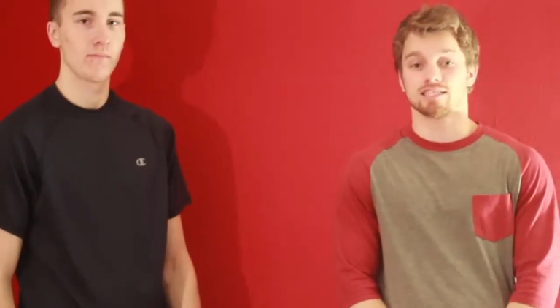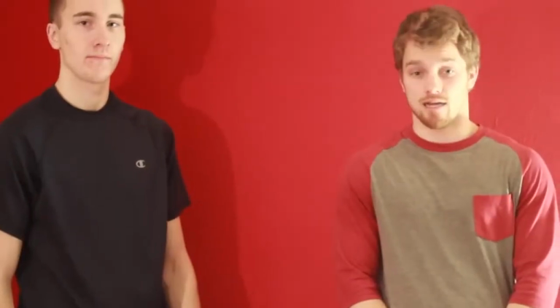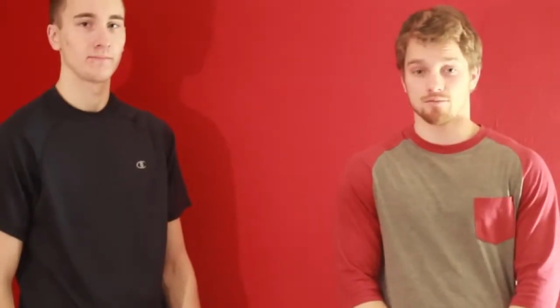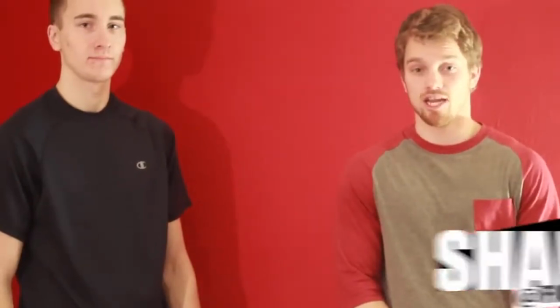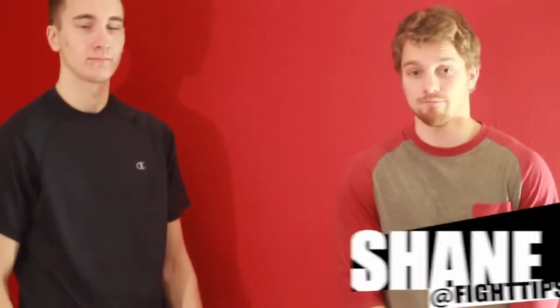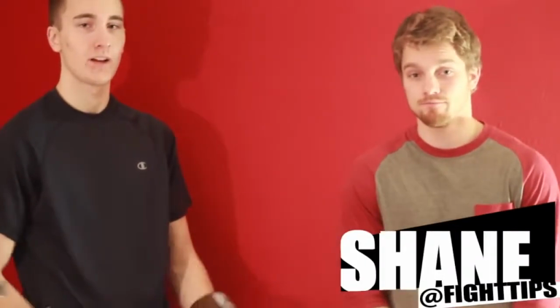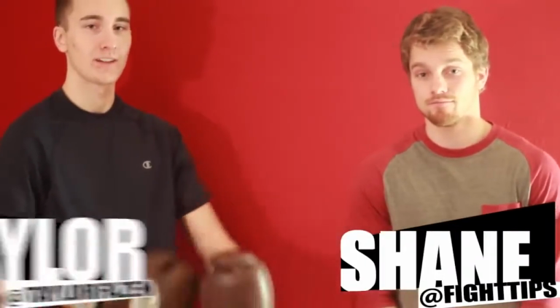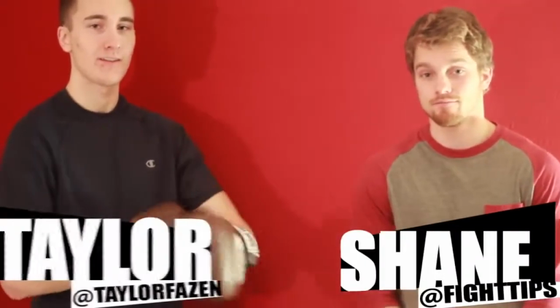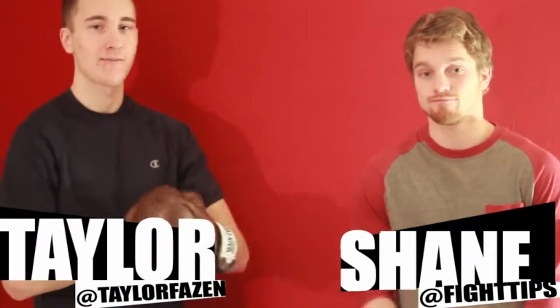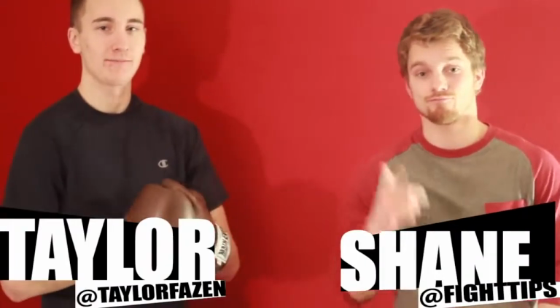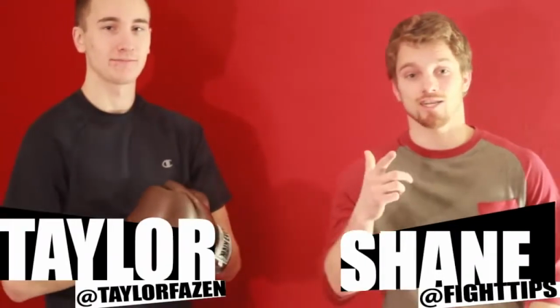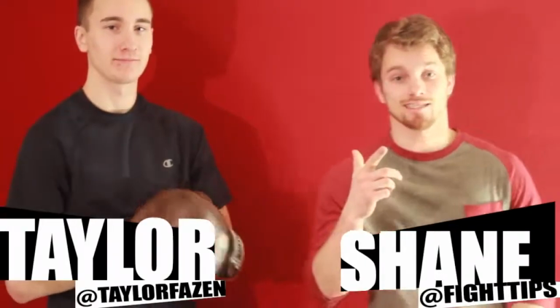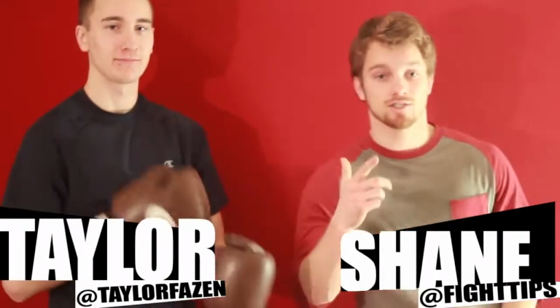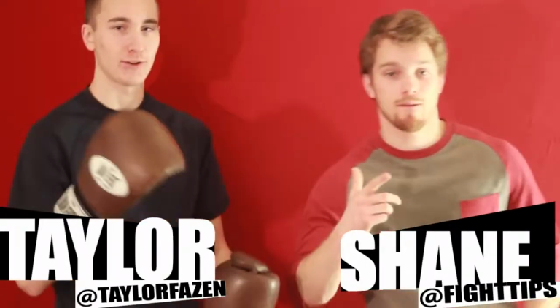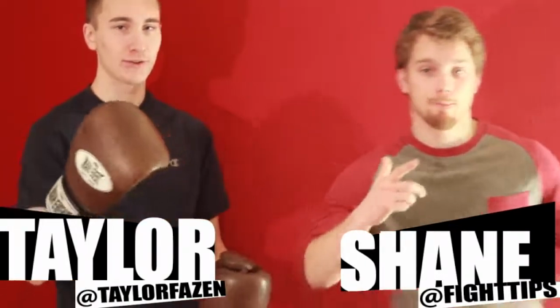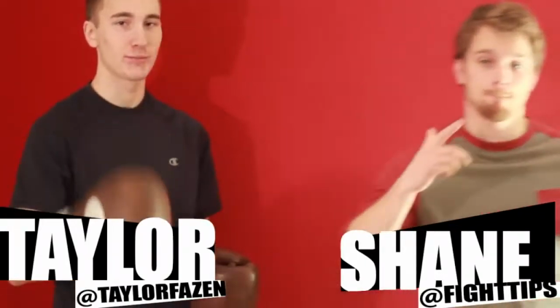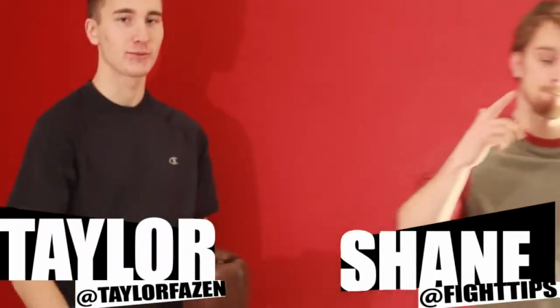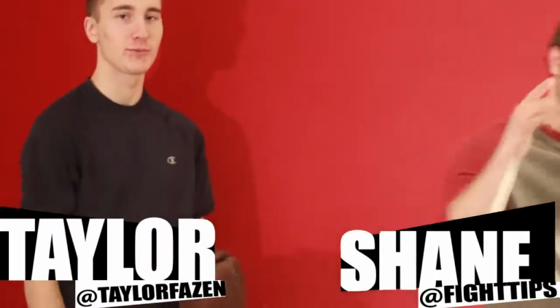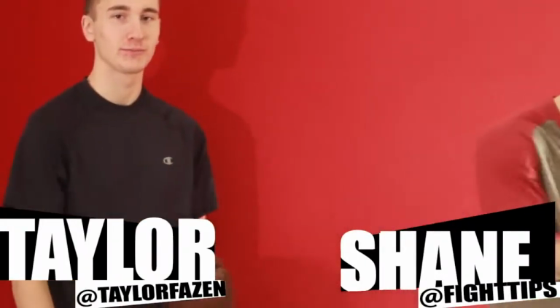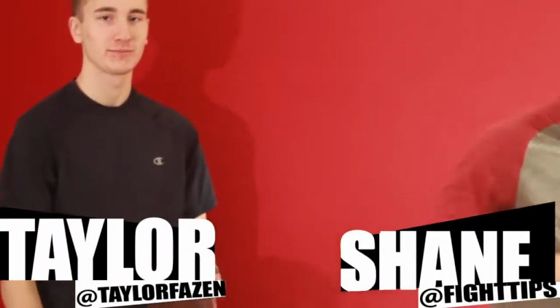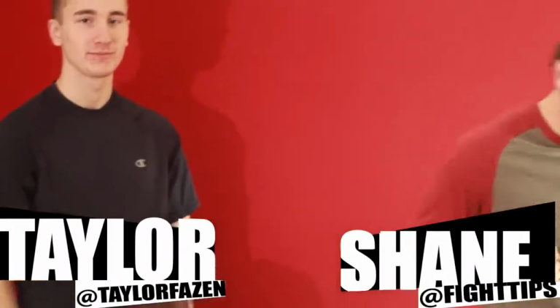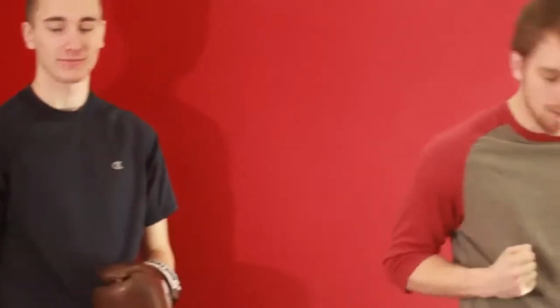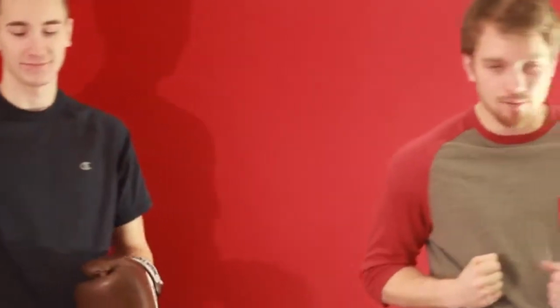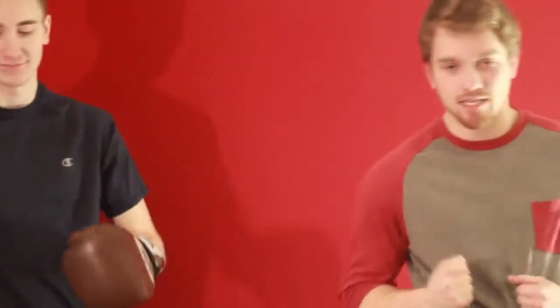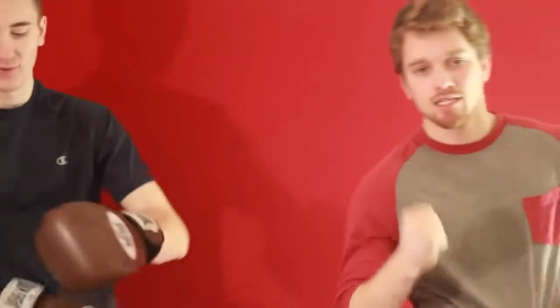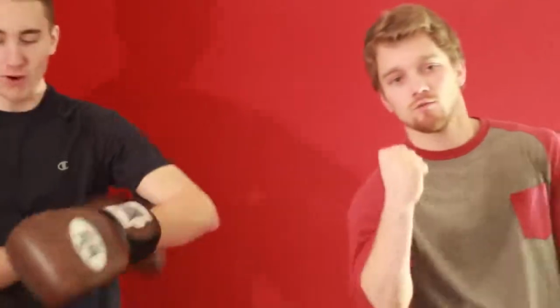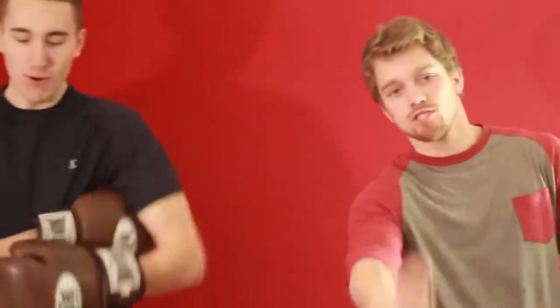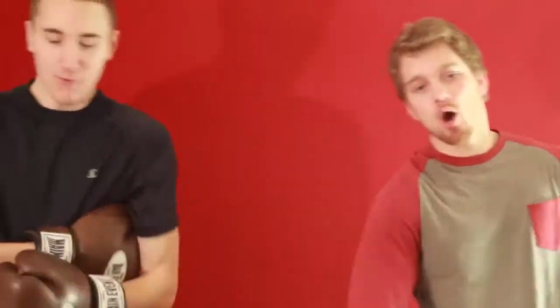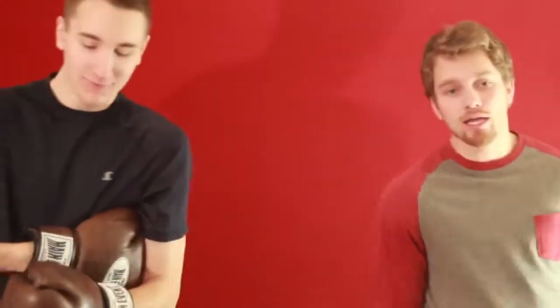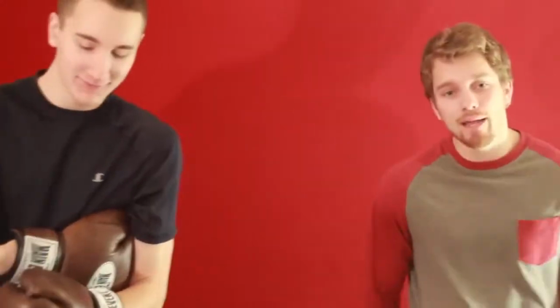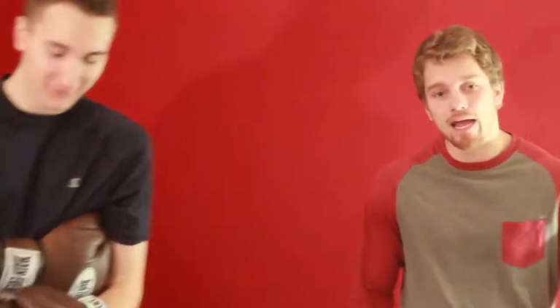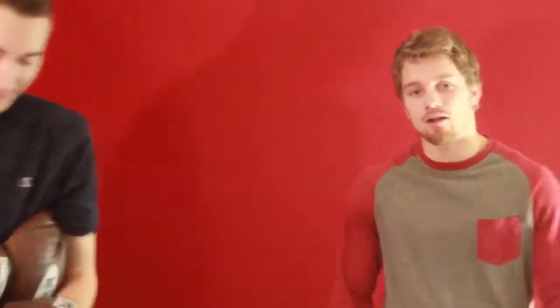Condition the abs and know how to block the body punches. Until next time, I'm Shane, I'm Taylor — Fight Tips!